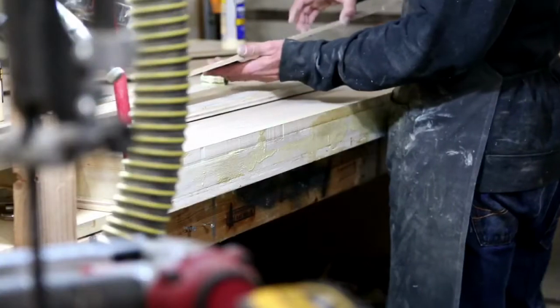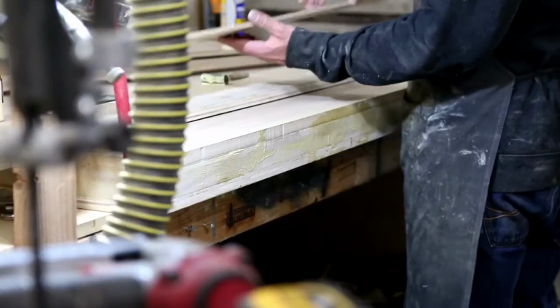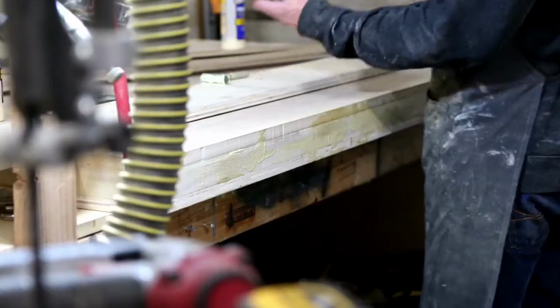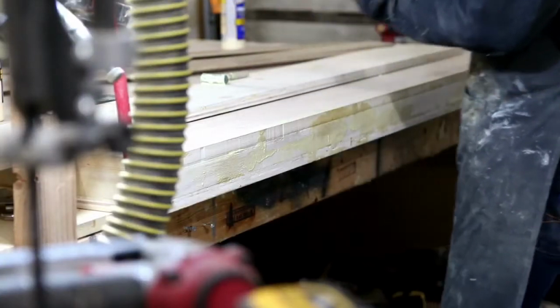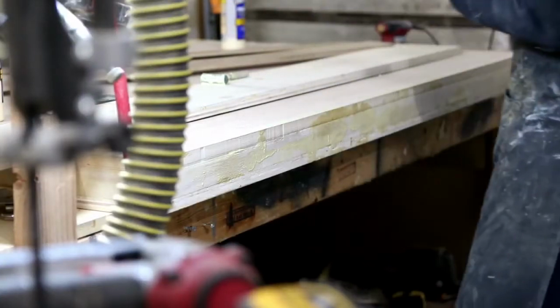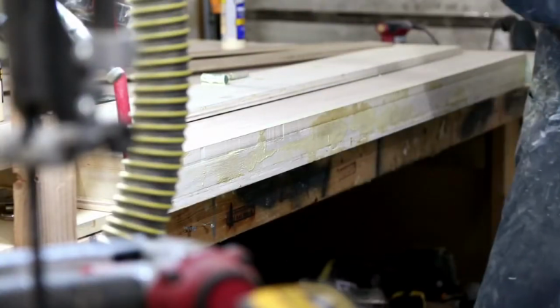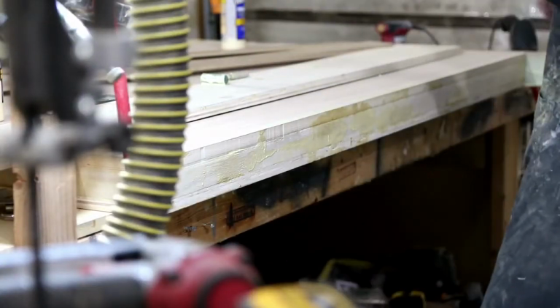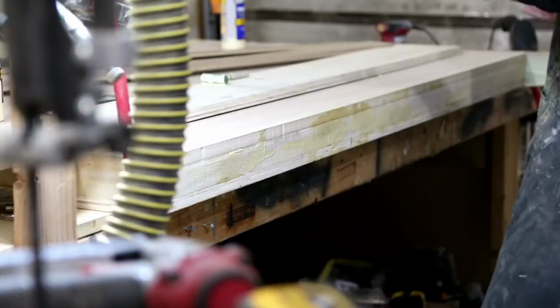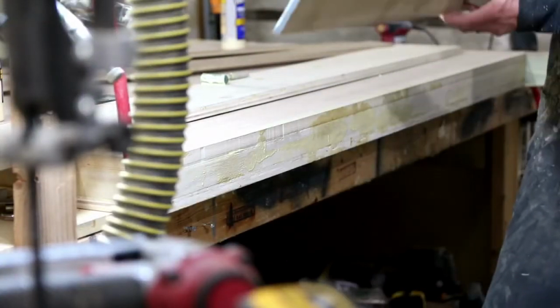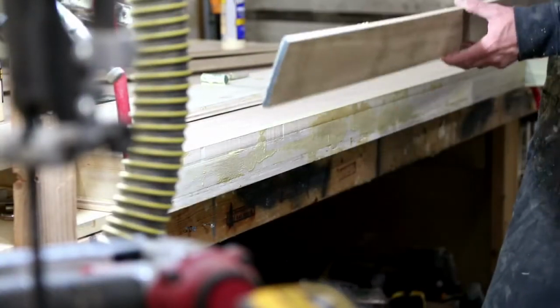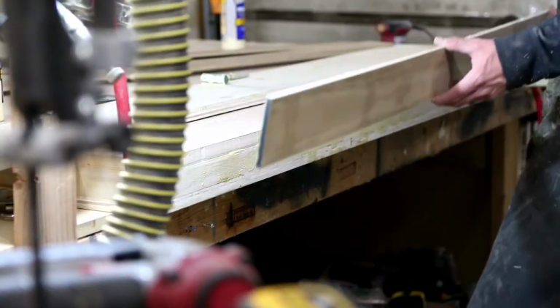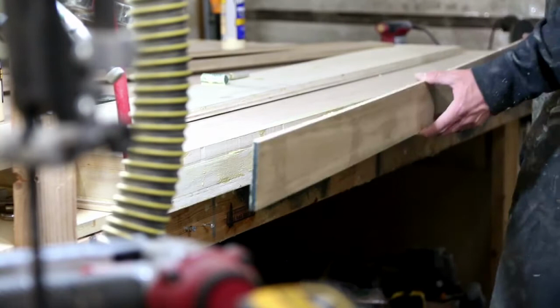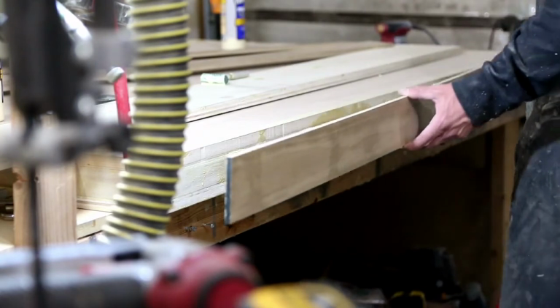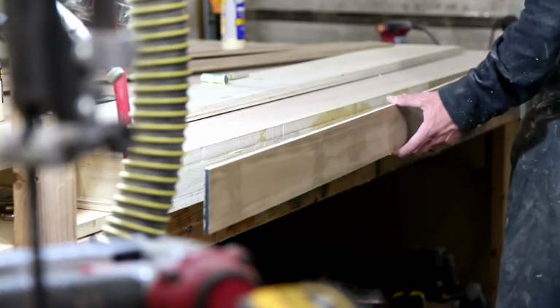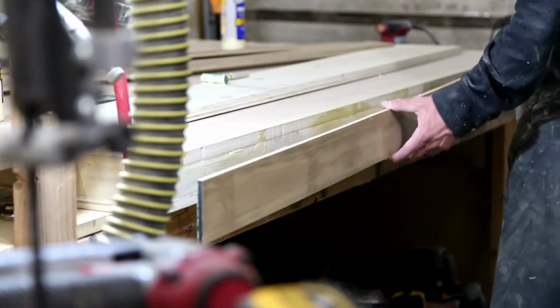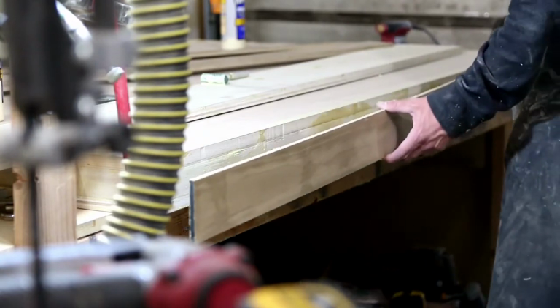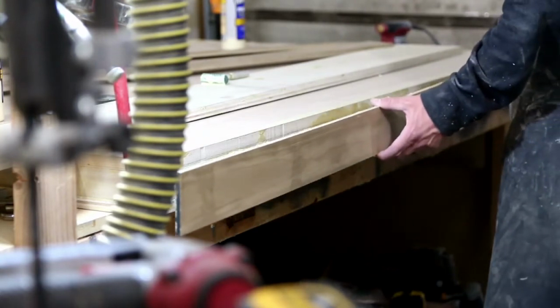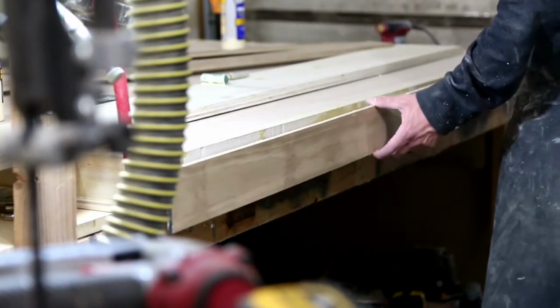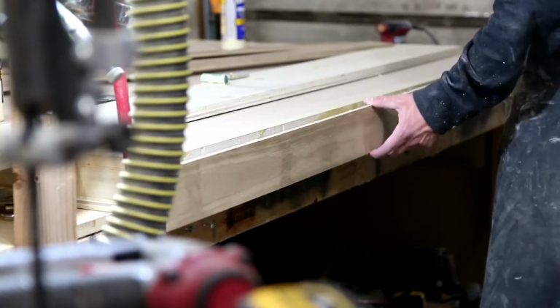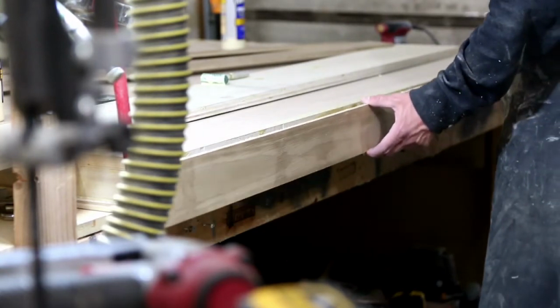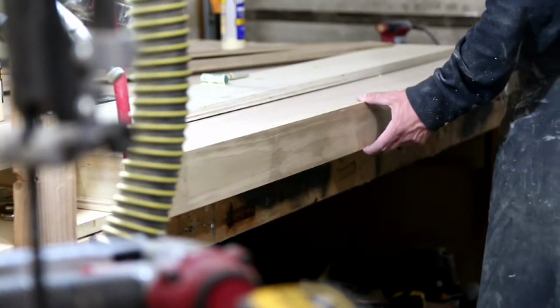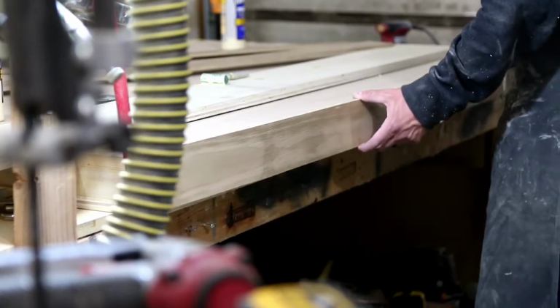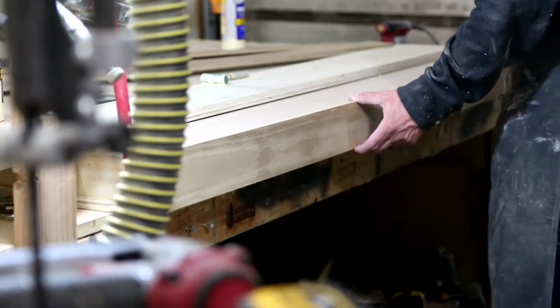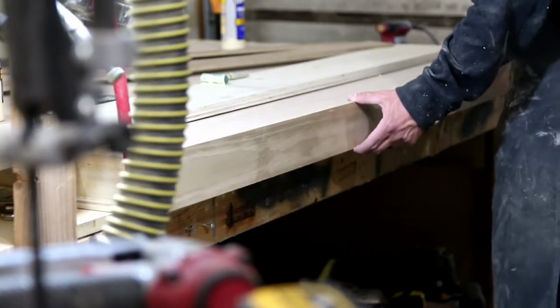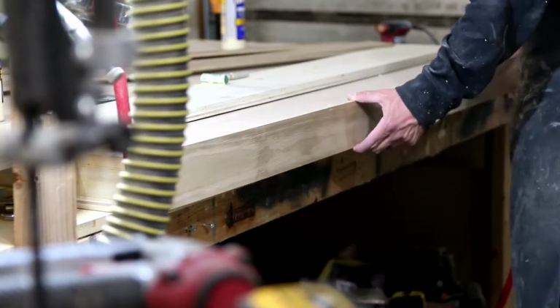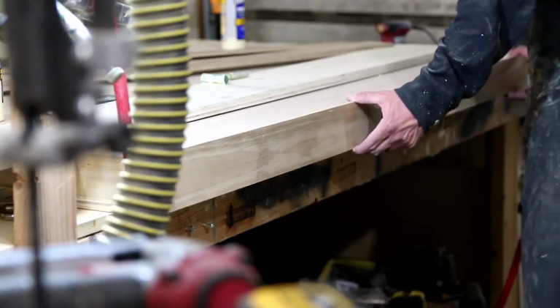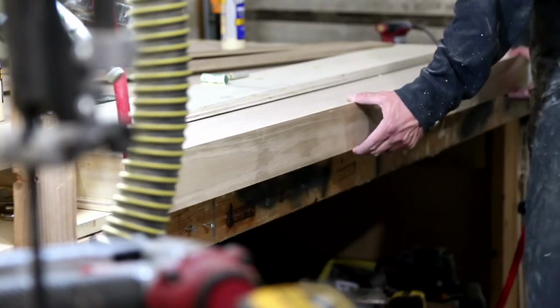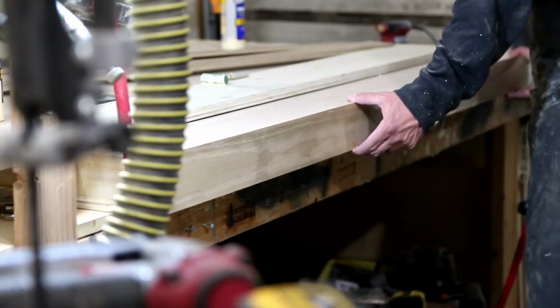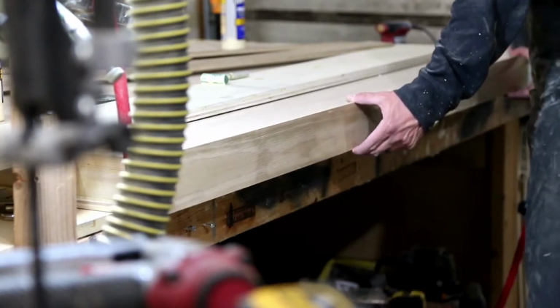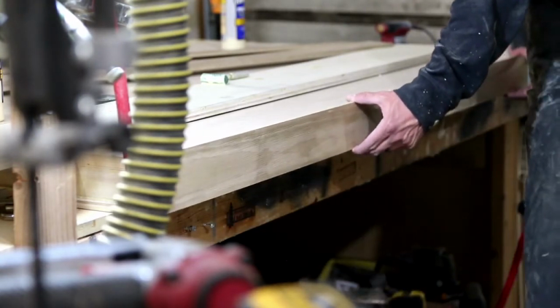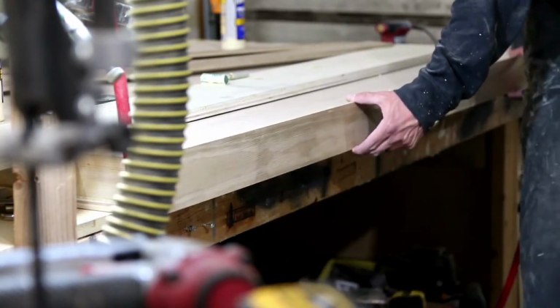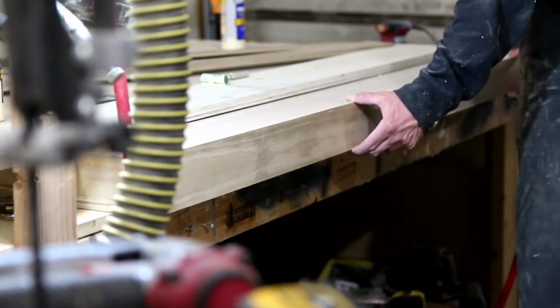I glued and used pin nails on the edge banding of the table top. I then applied a bunch of clamps and let it dry overnight.